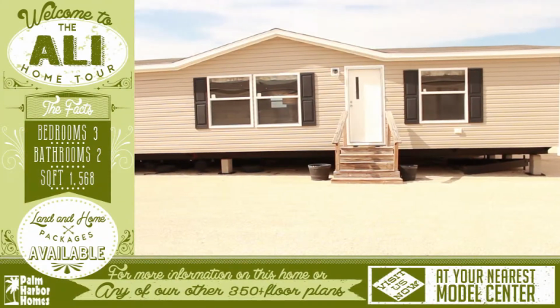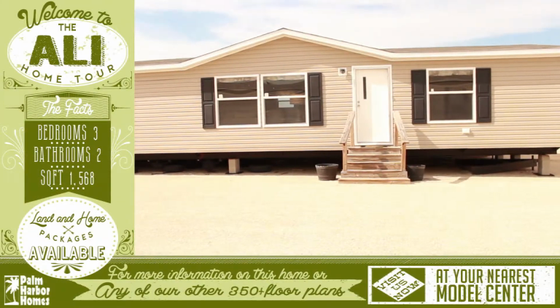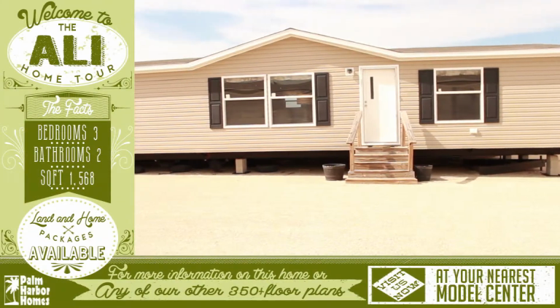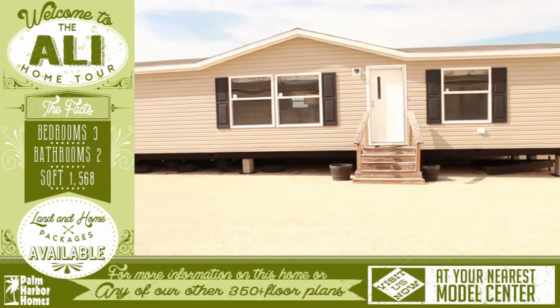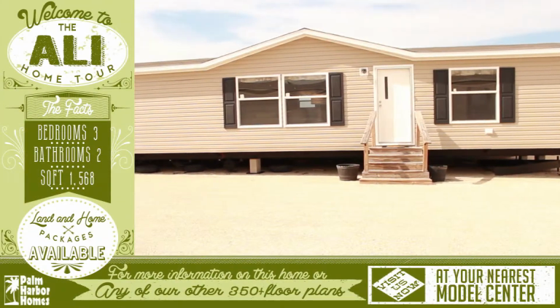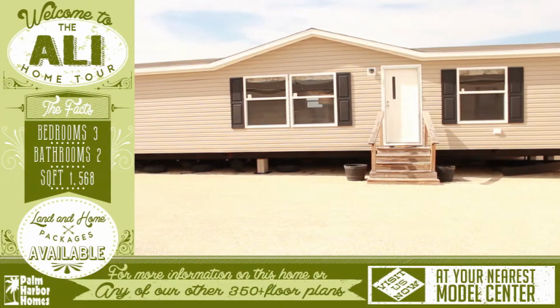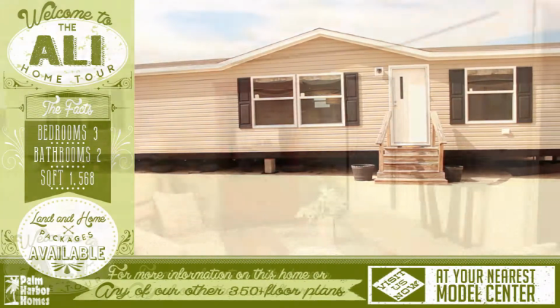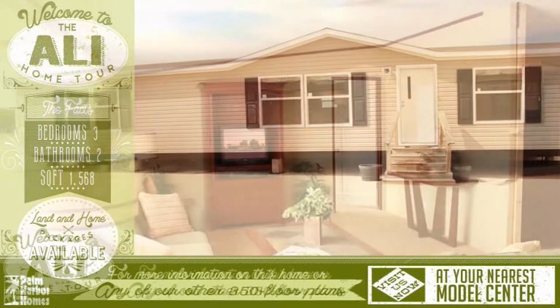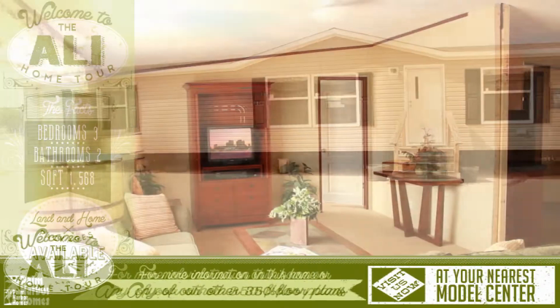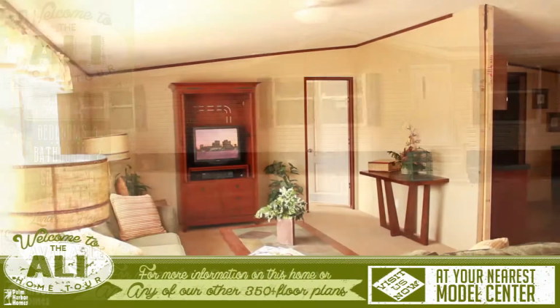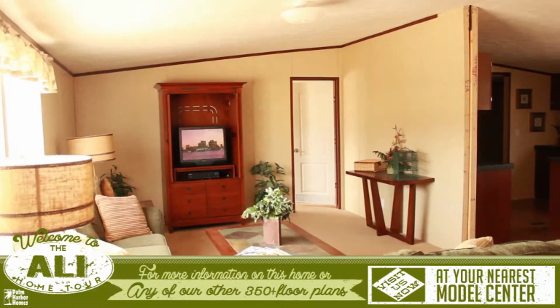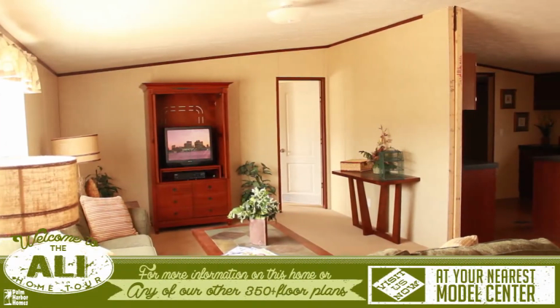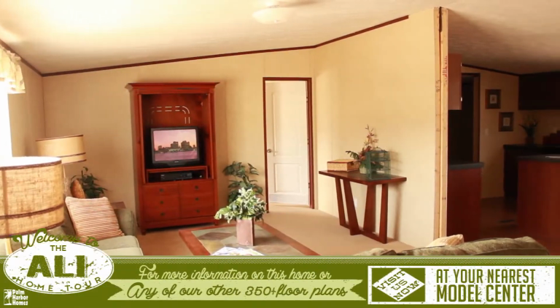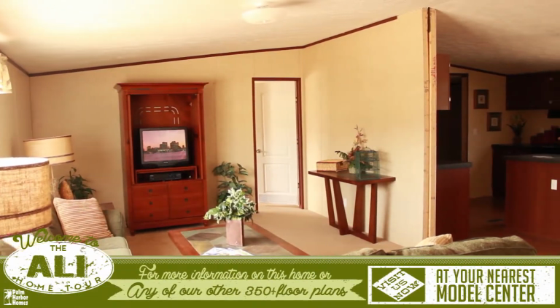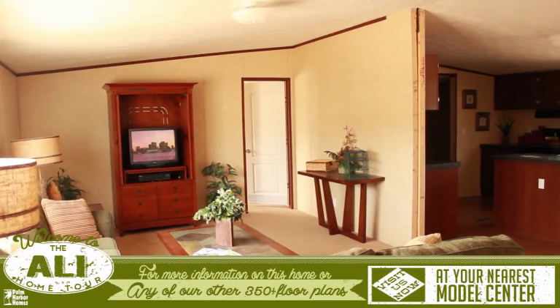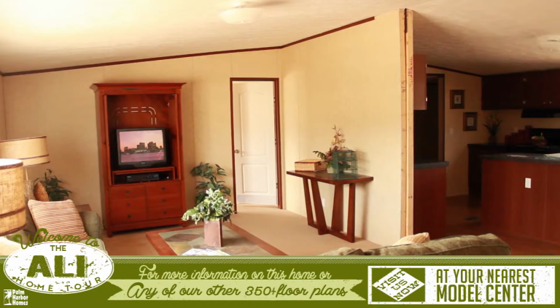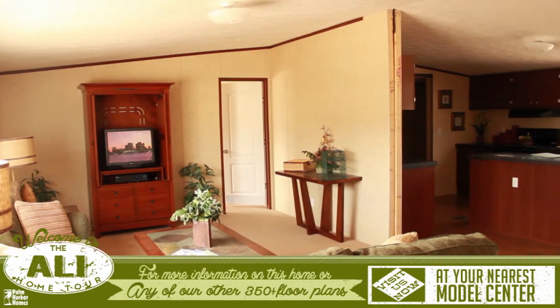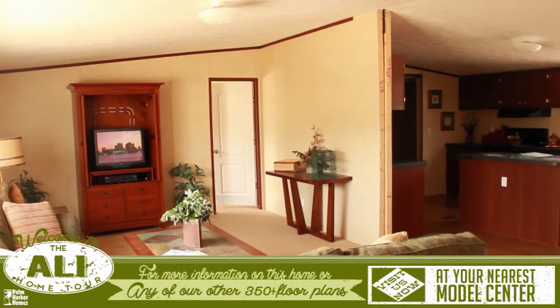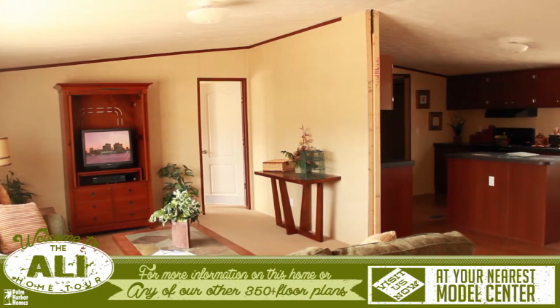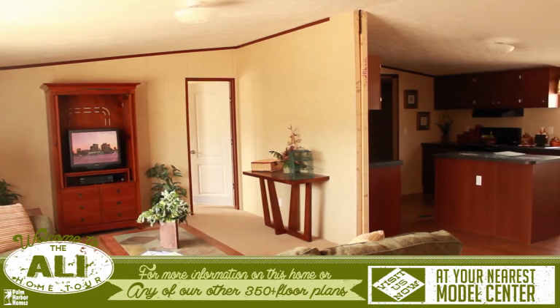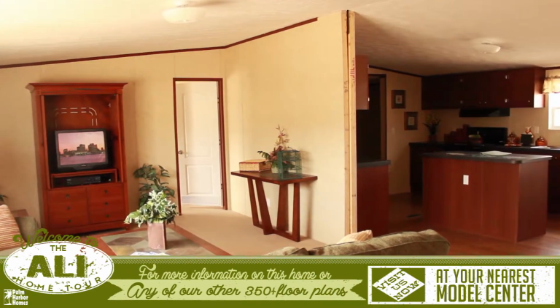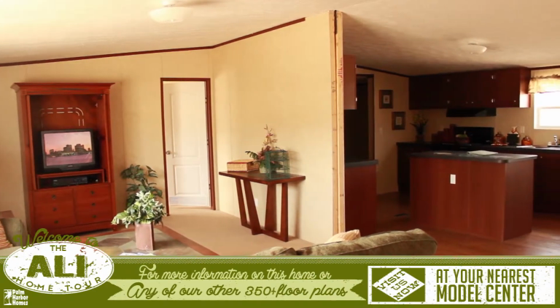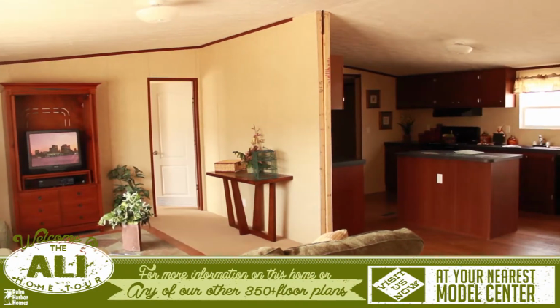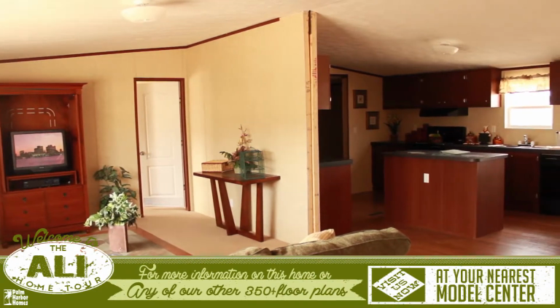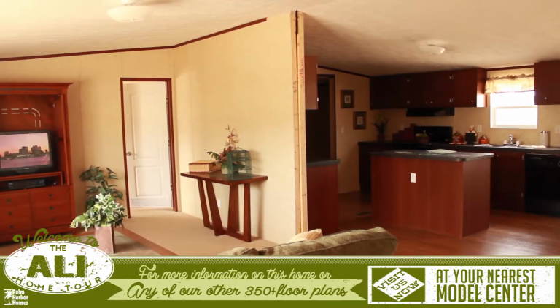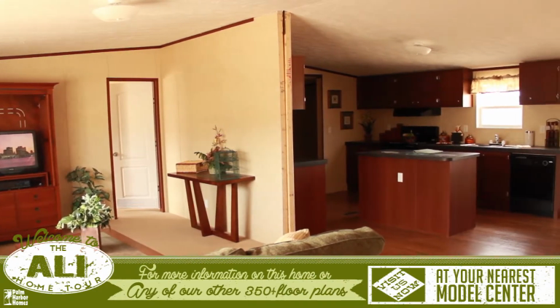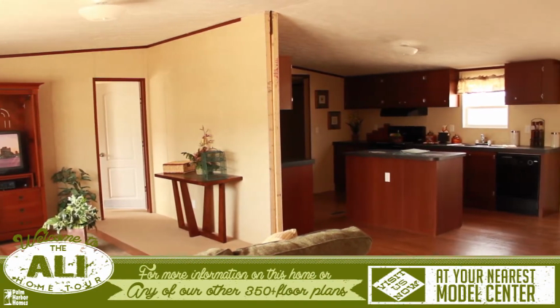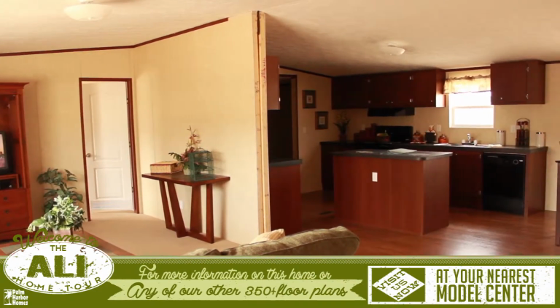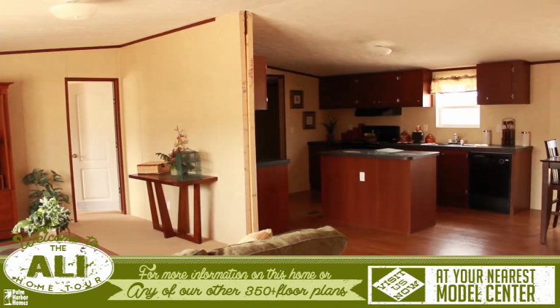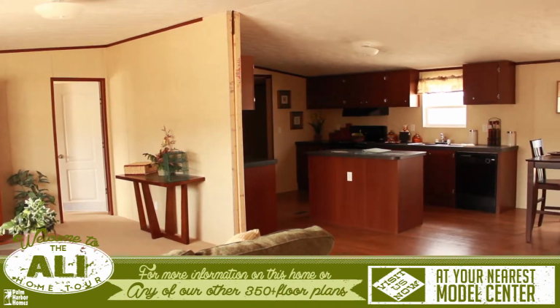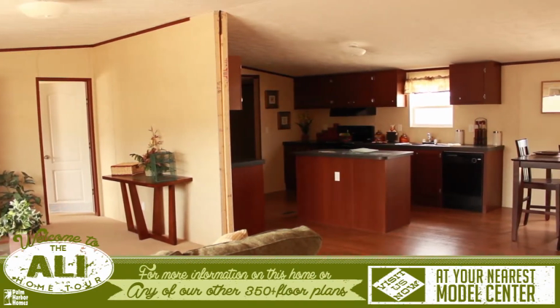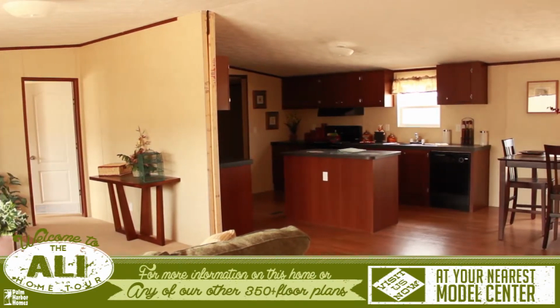Welcome to this virtual tour for the Ali. When entering this home, you are presented with an open living room and dining room that connects to the kitchen.